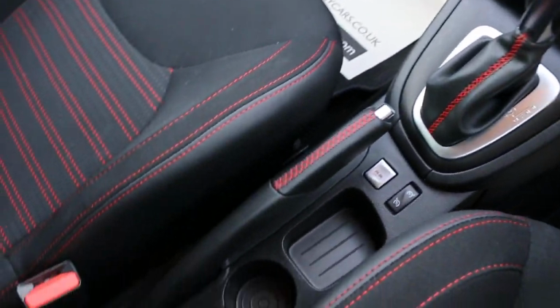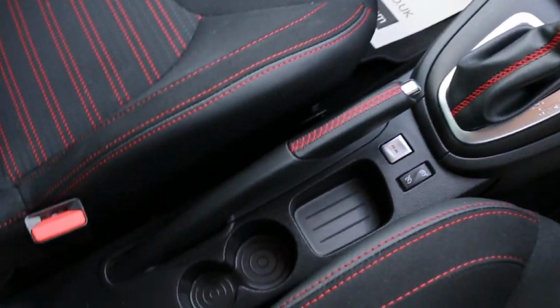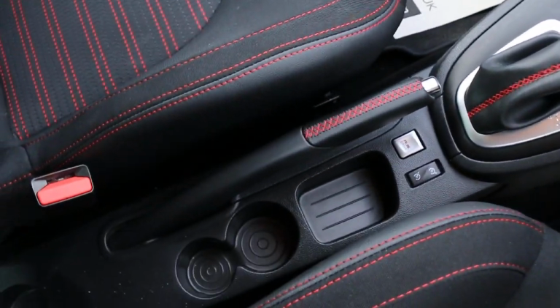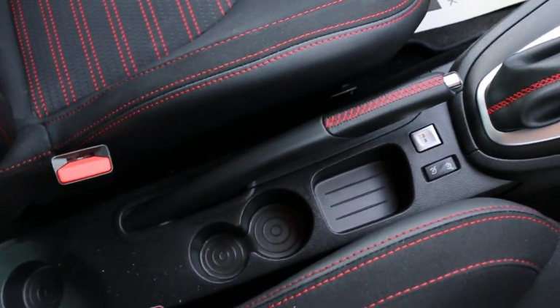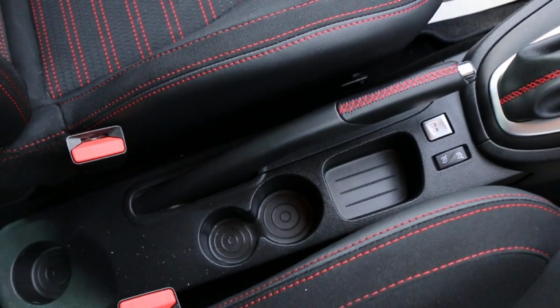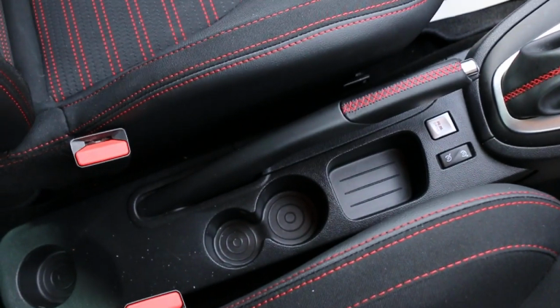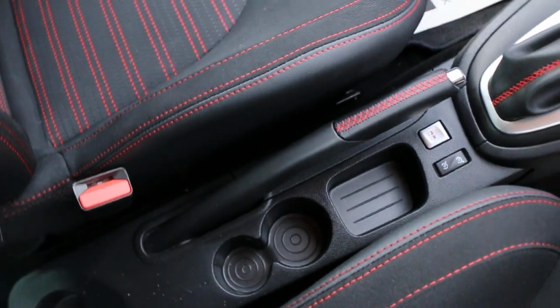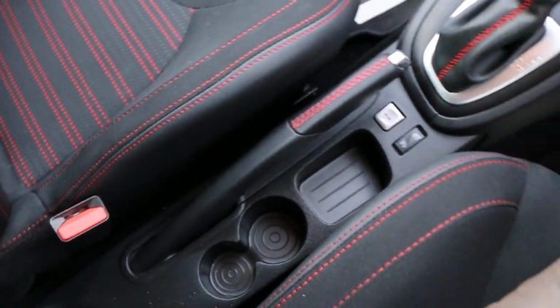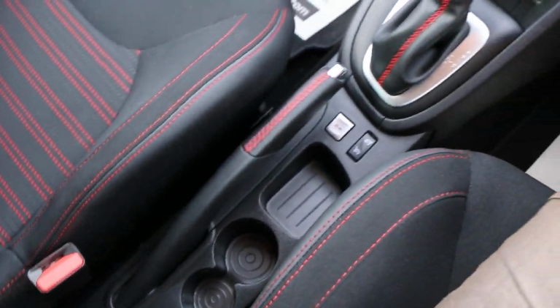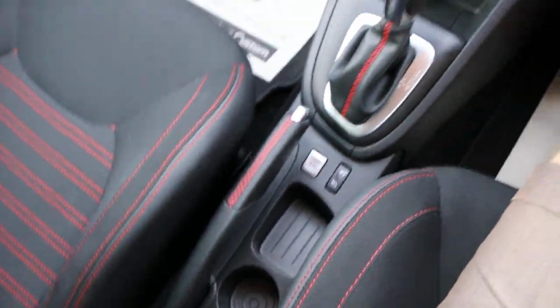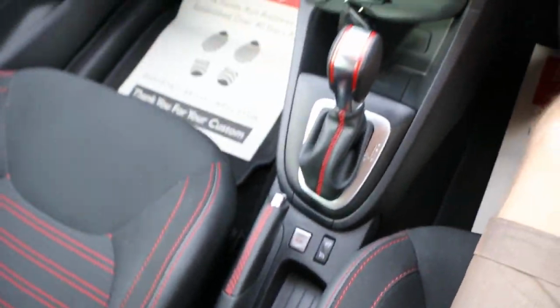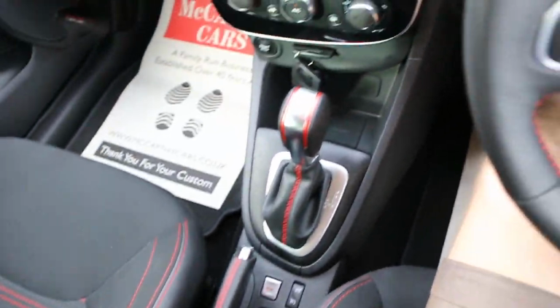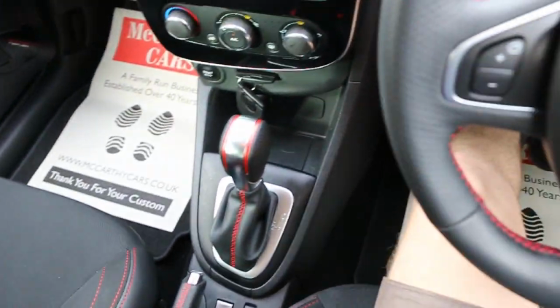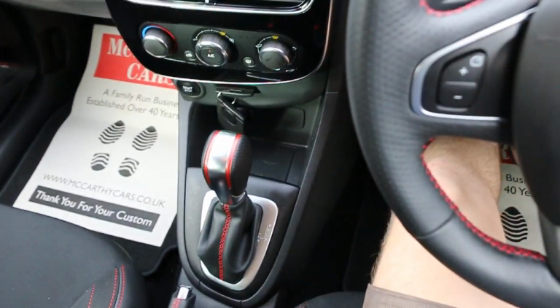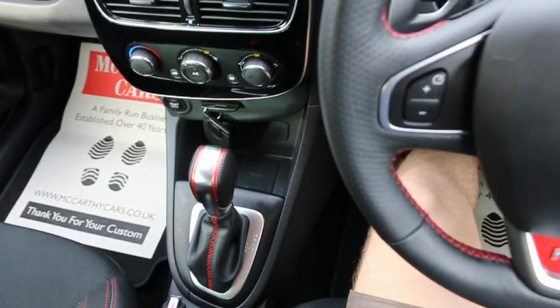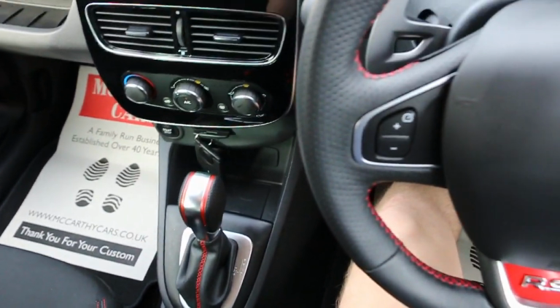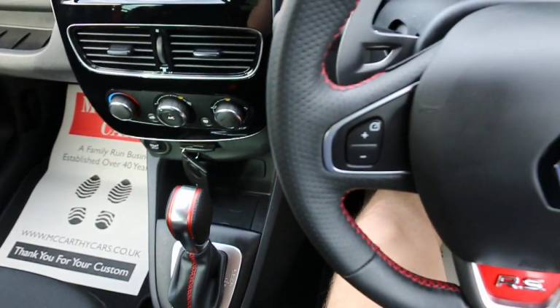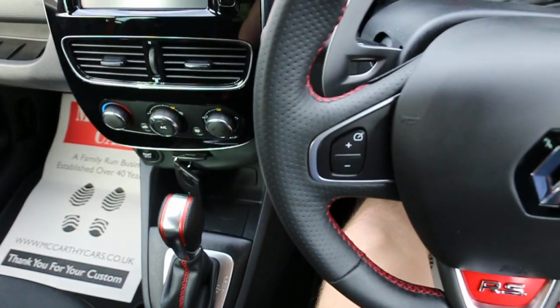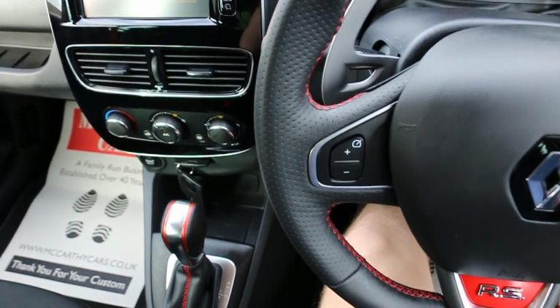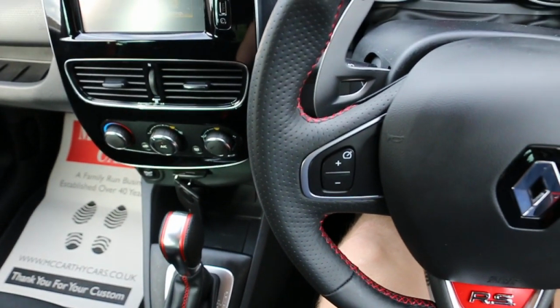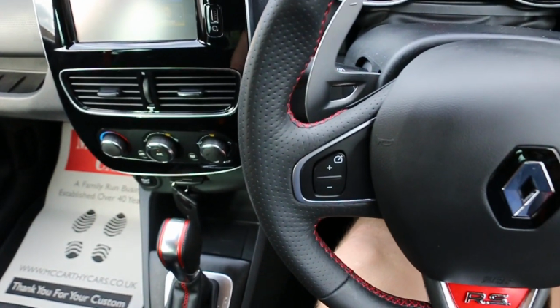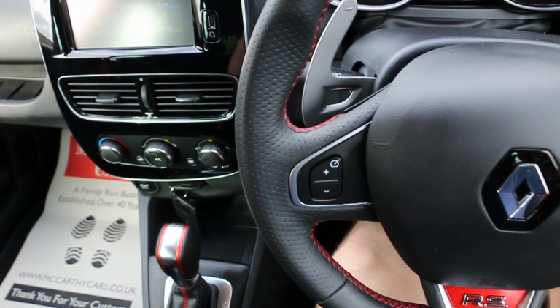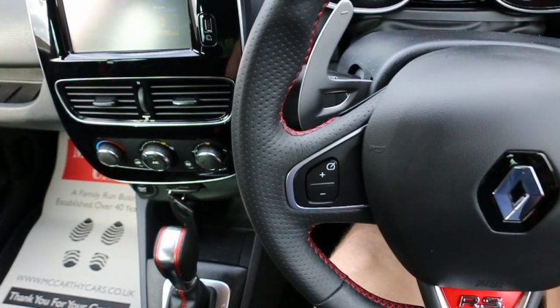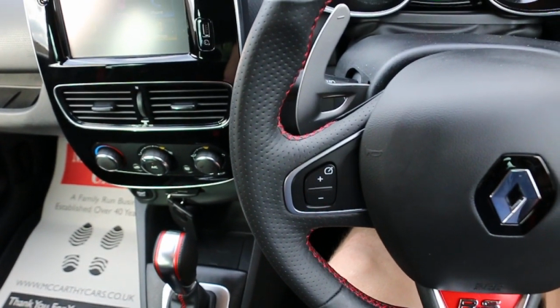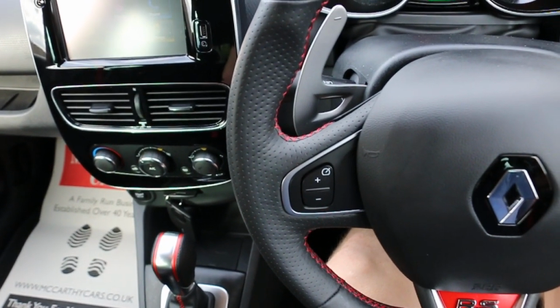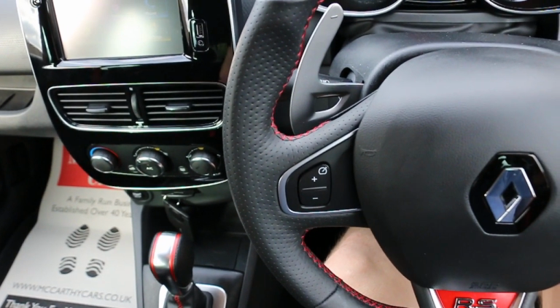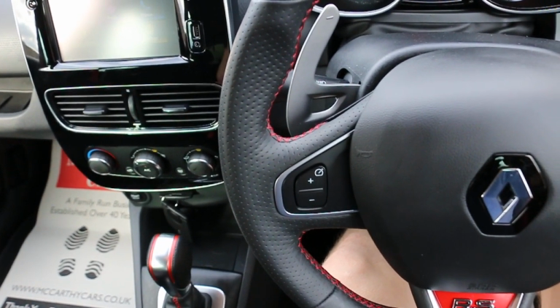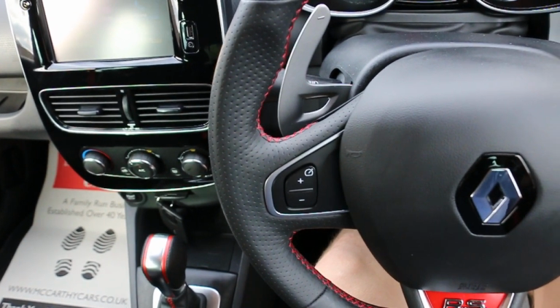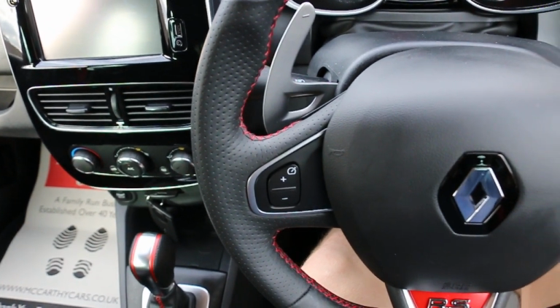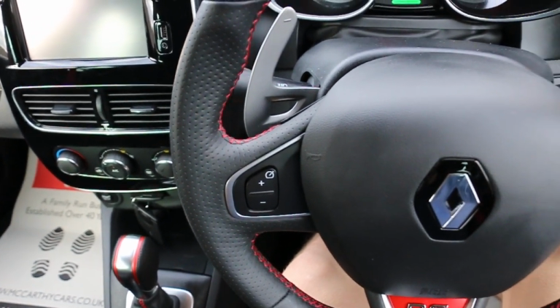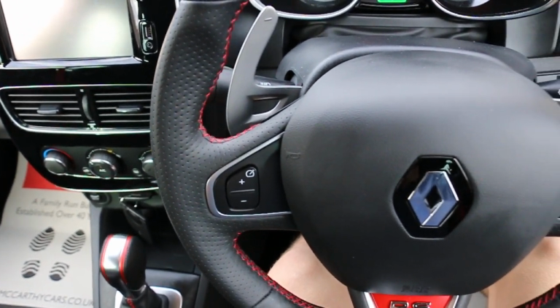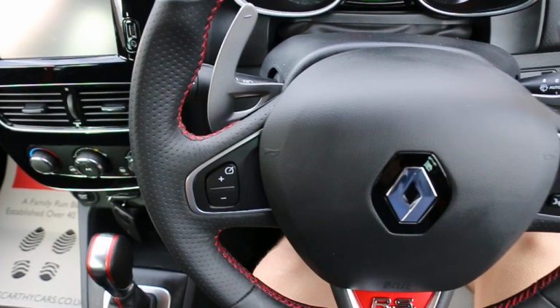Two central cup holders, multifunction steering wheel, cruise control, and paddle shift.